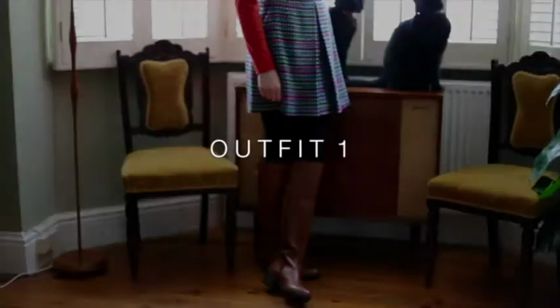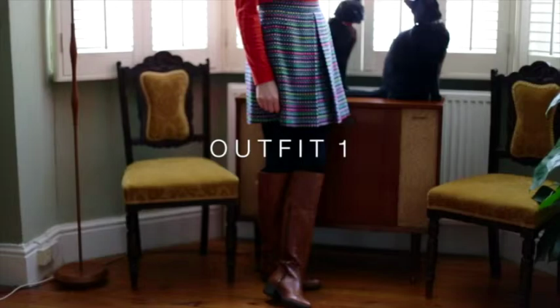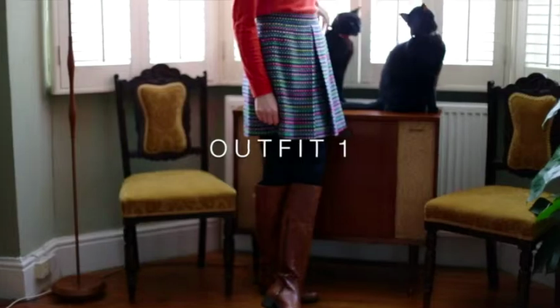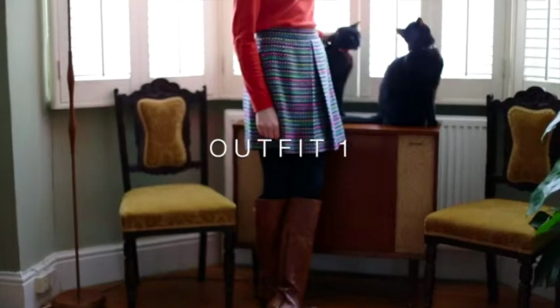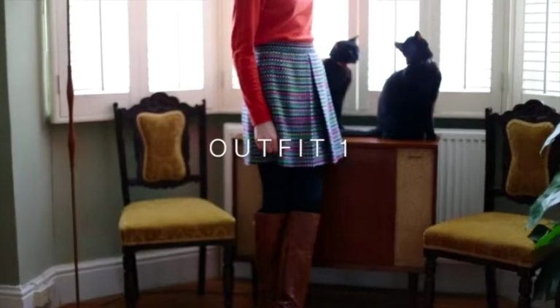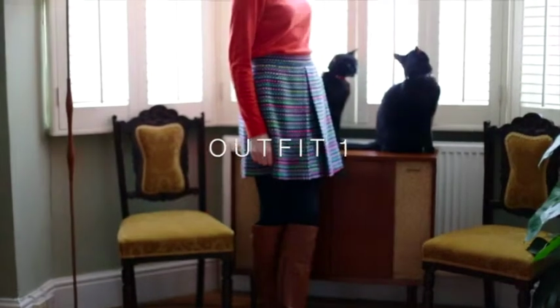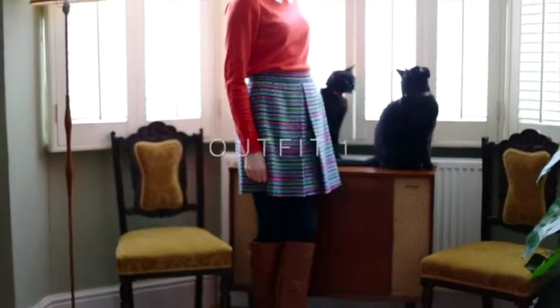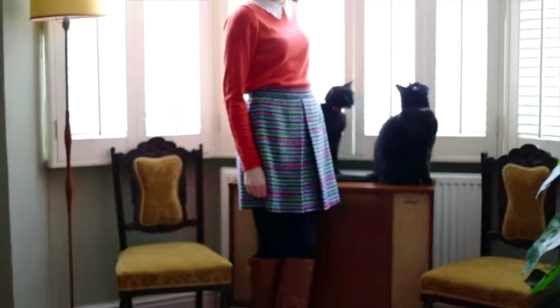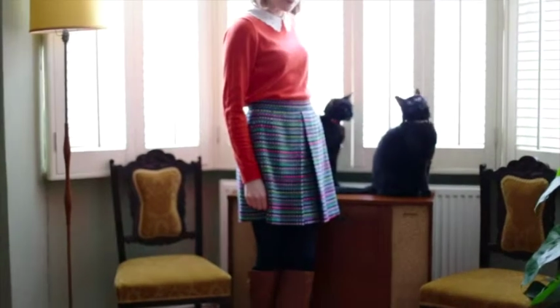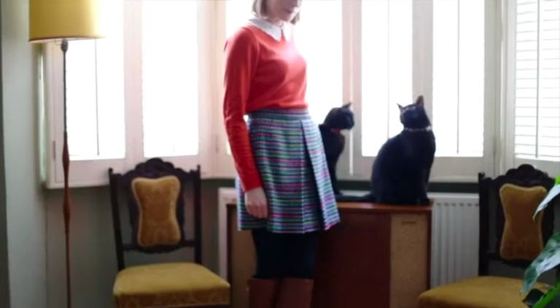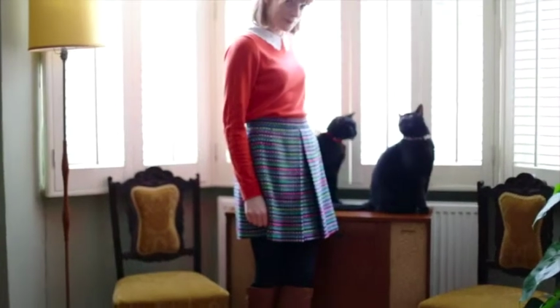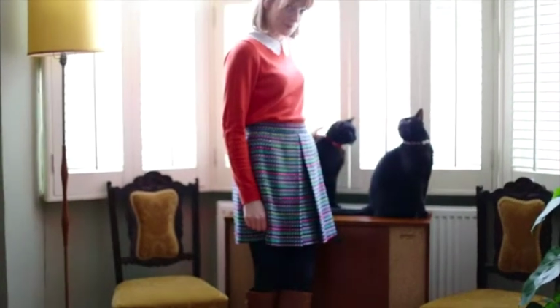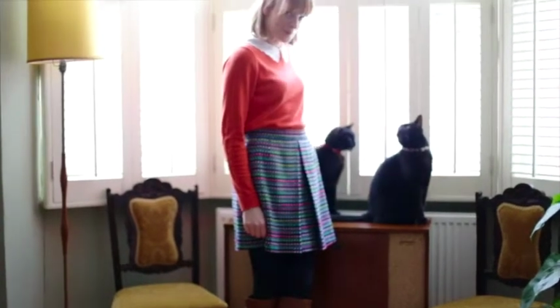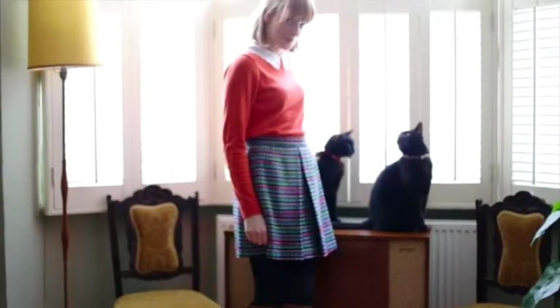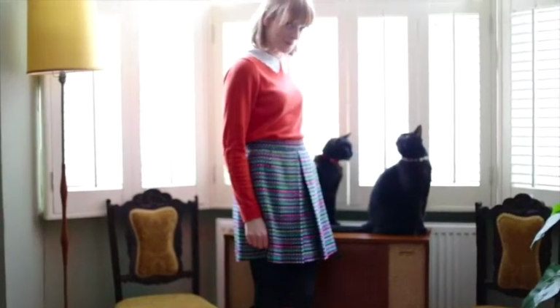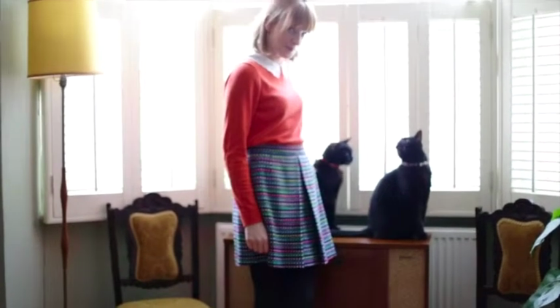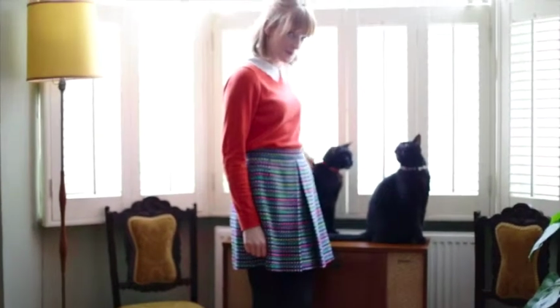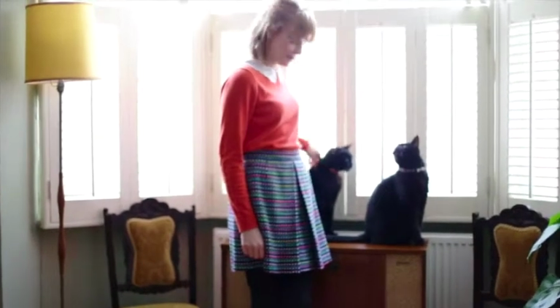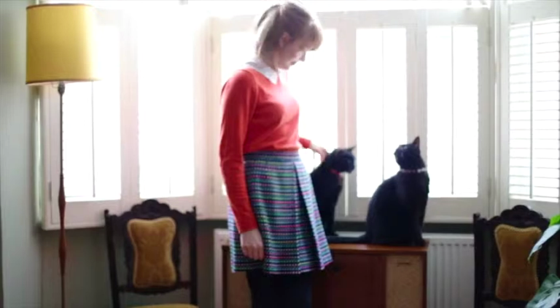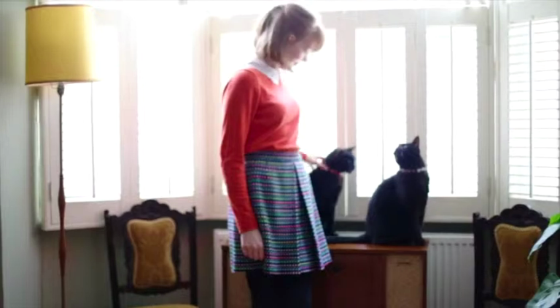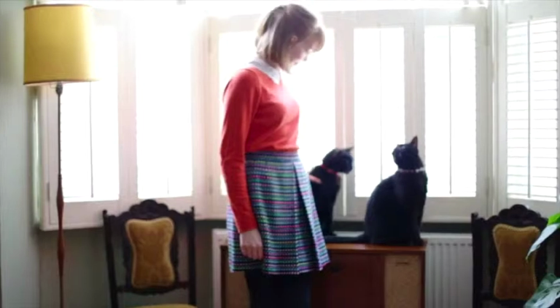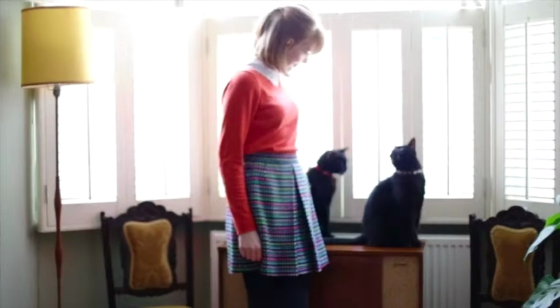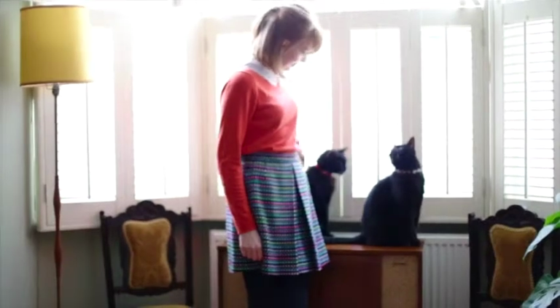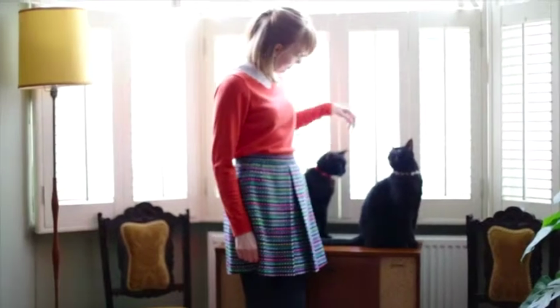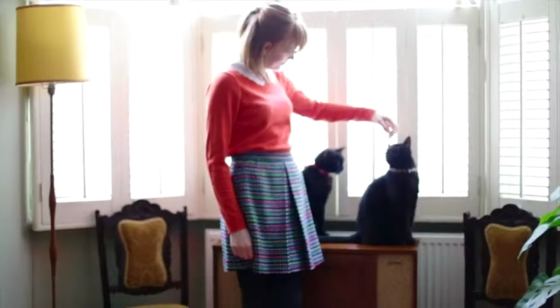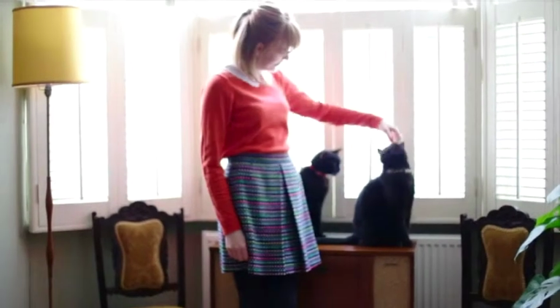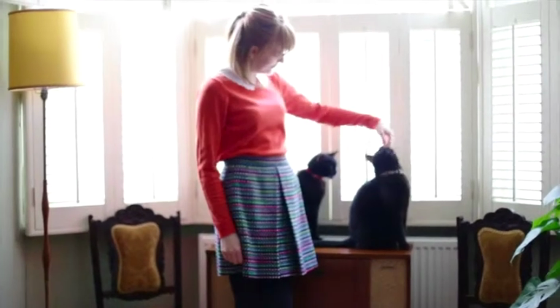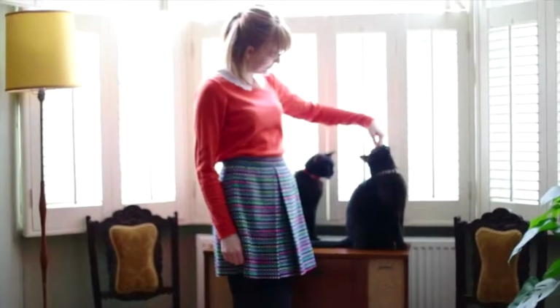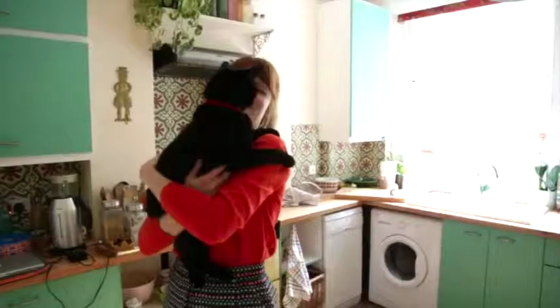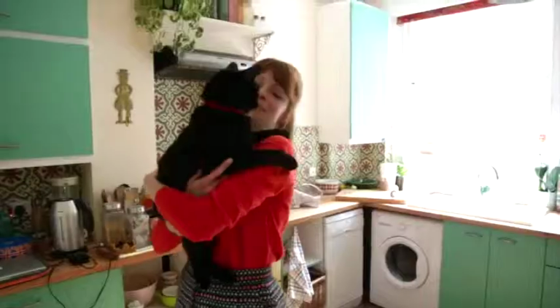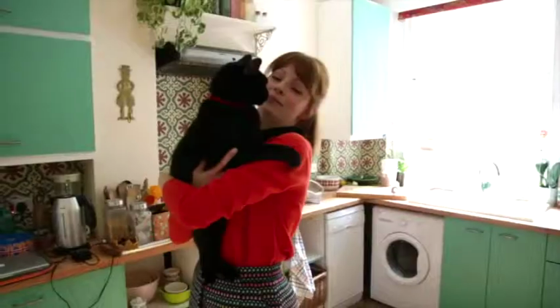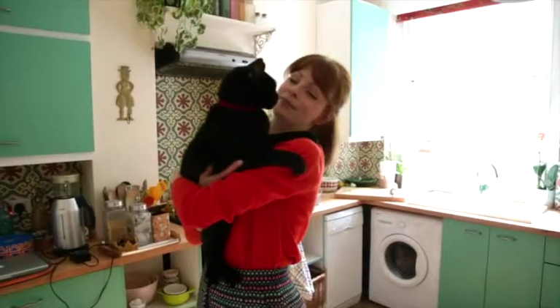My style is definitely the 1960s, sometimes I sort of verge on a bit of 90s grunge.